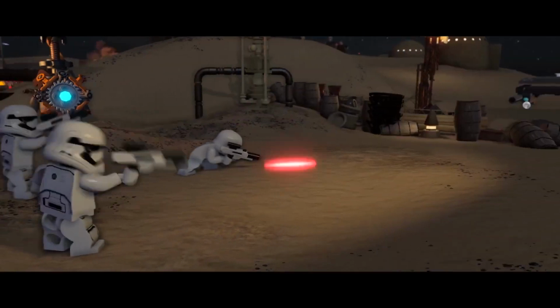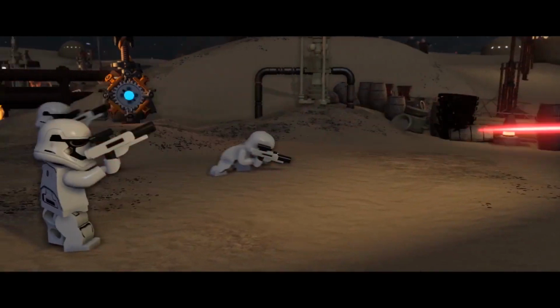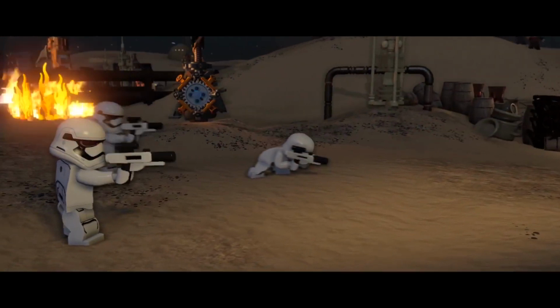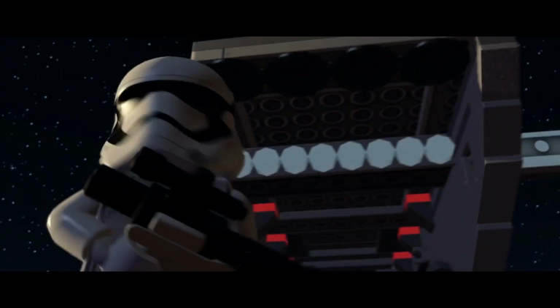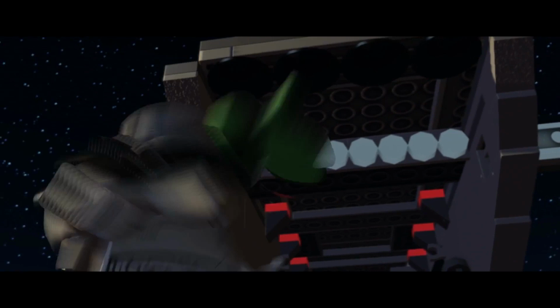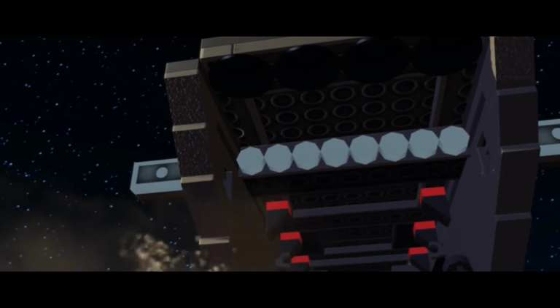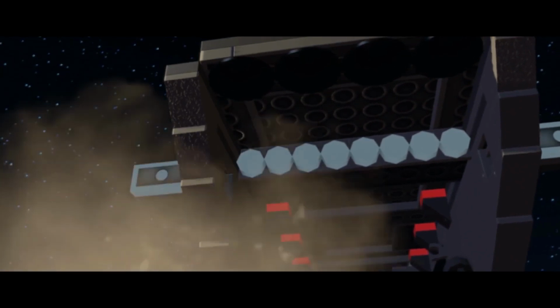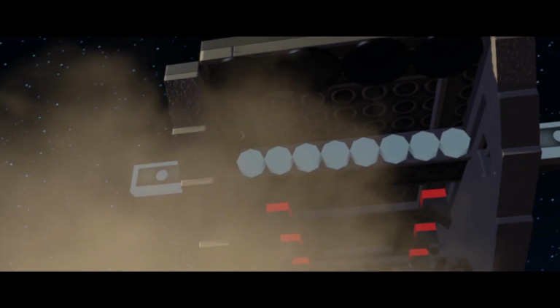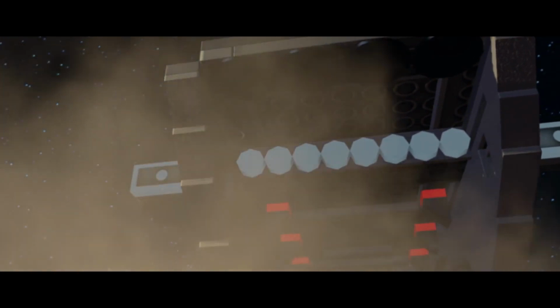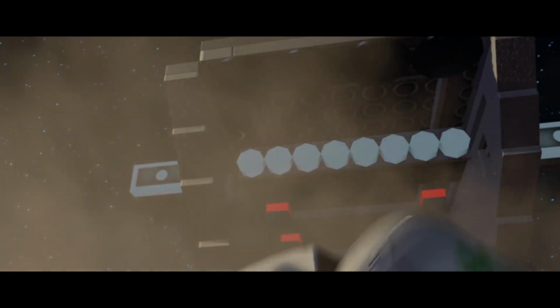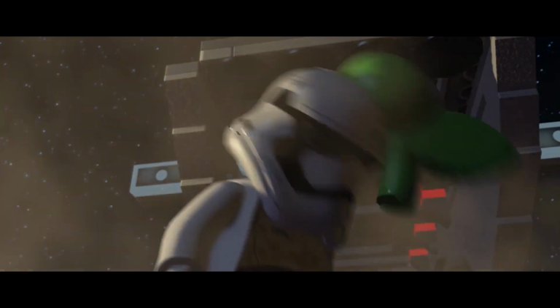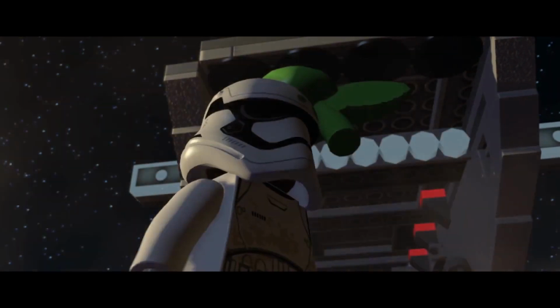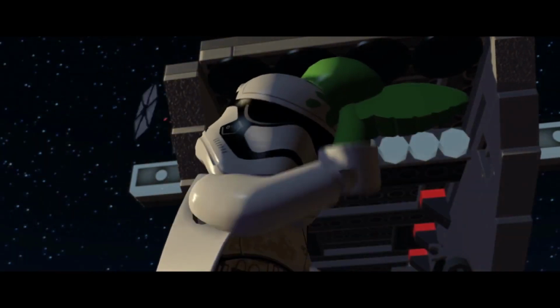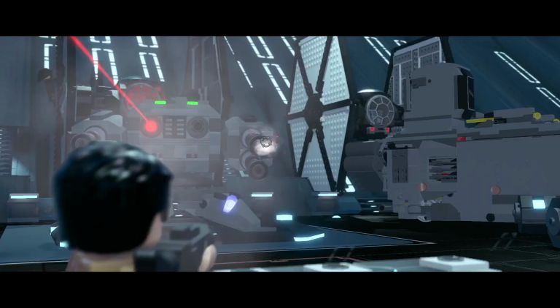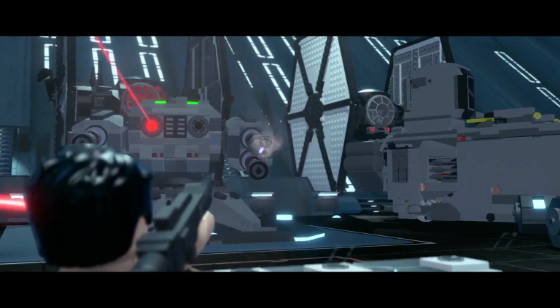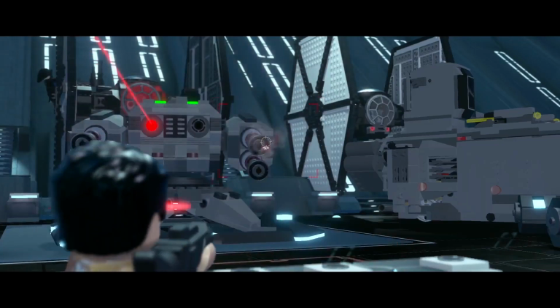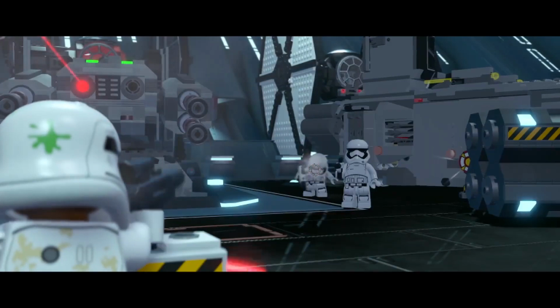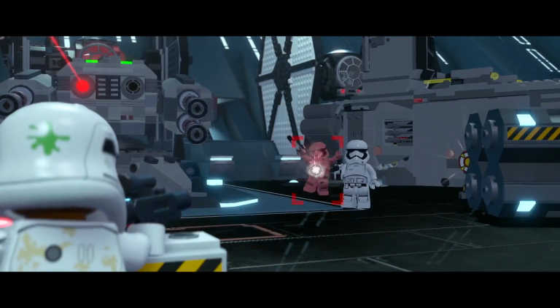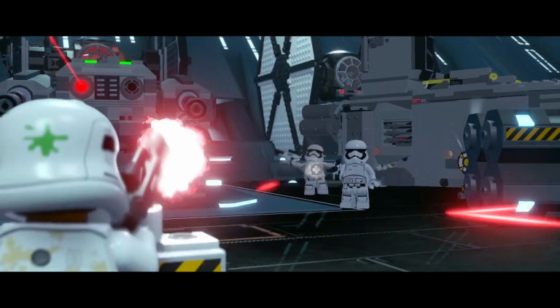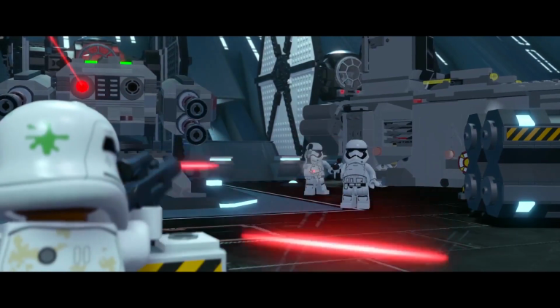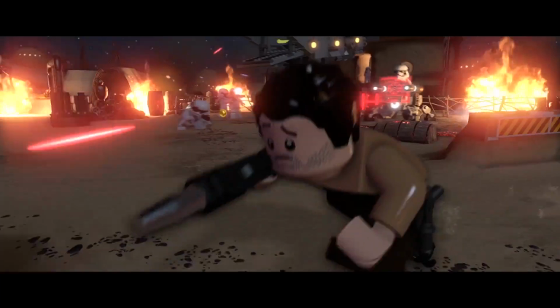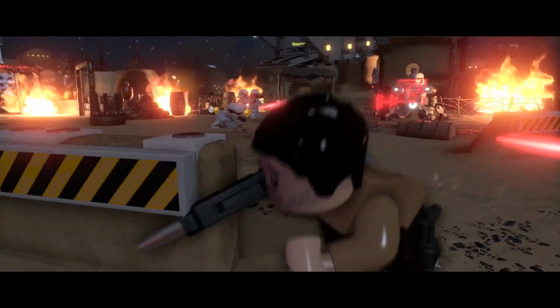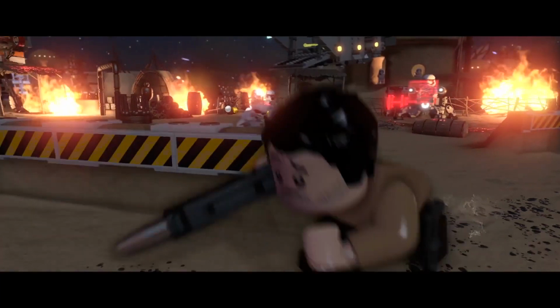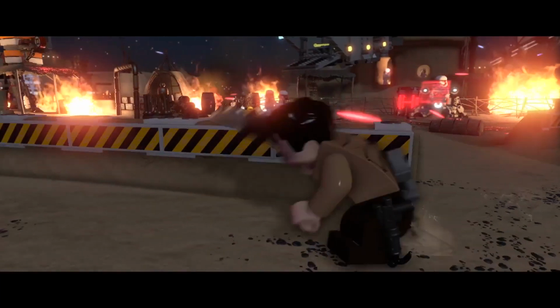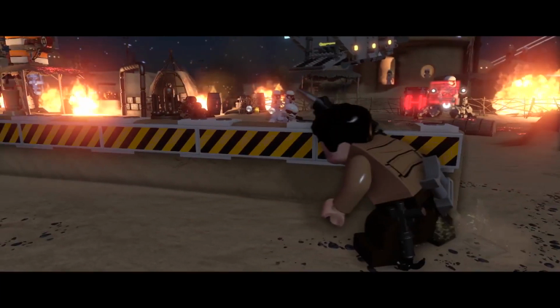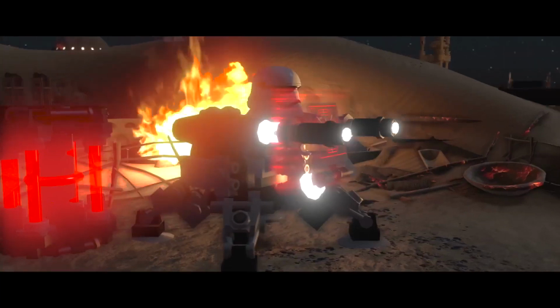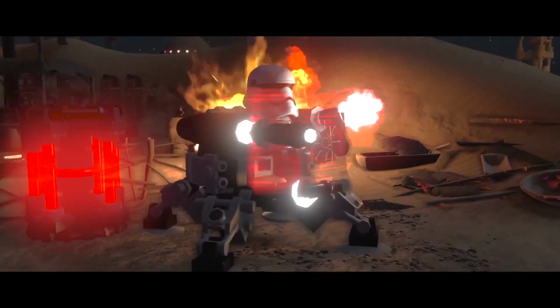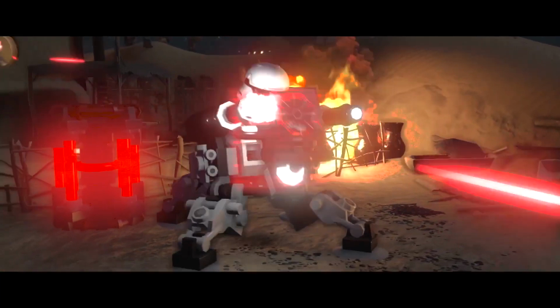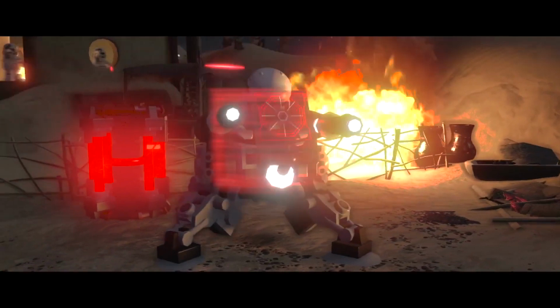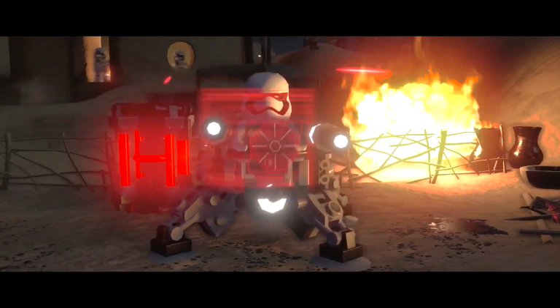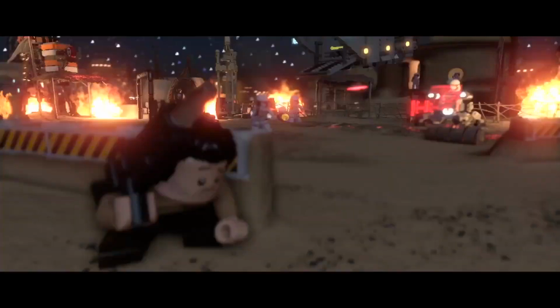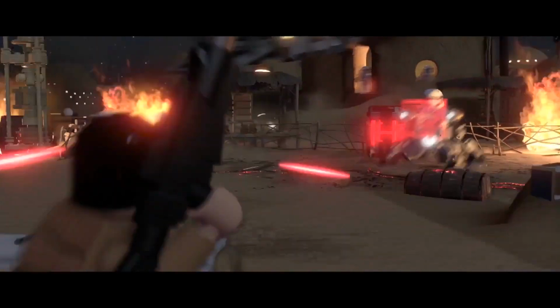Blaster battles put you right in the thick of the action. Dodge incoming enemy fire. And when the moment is right, strike back.